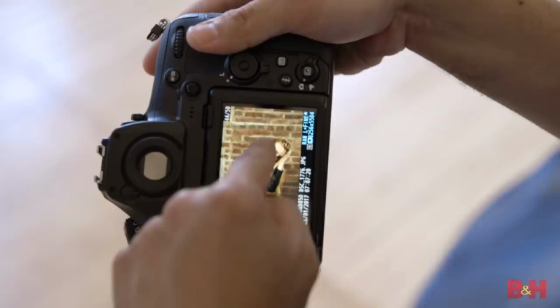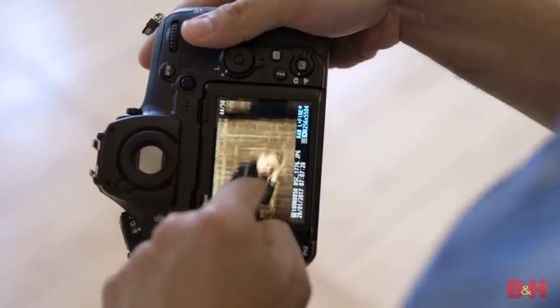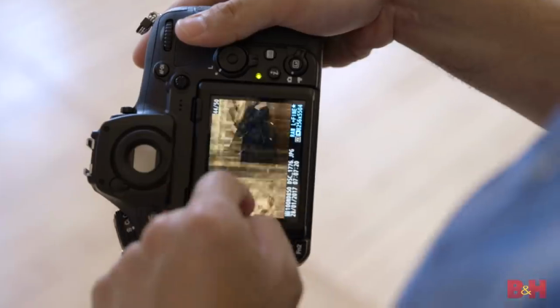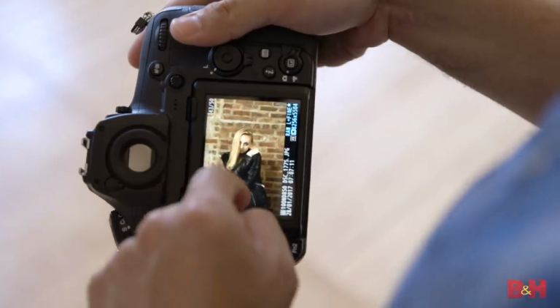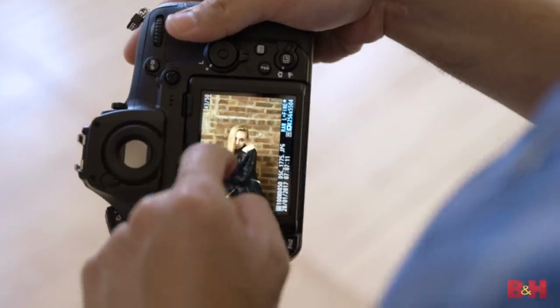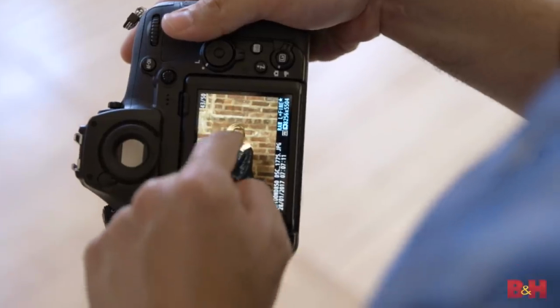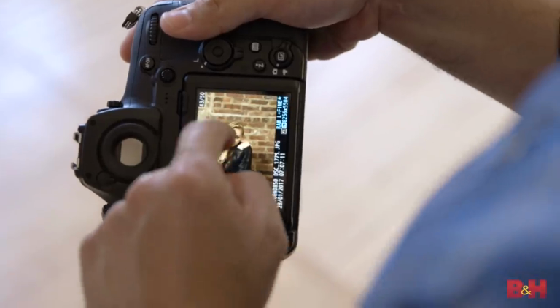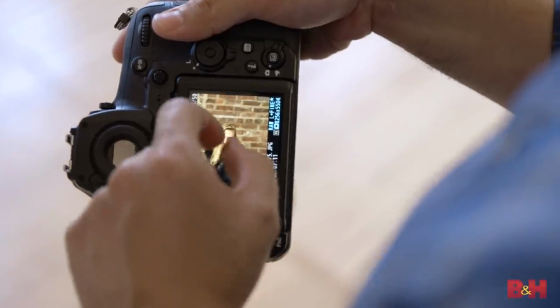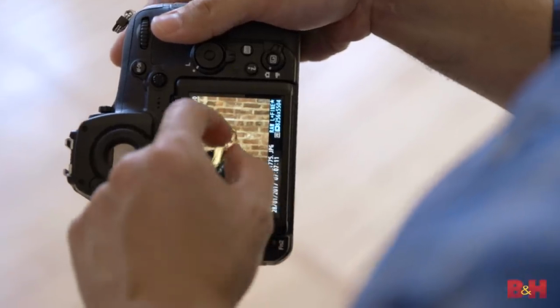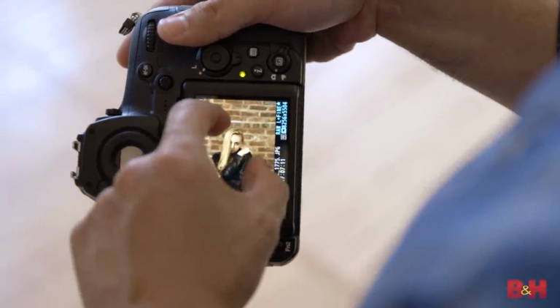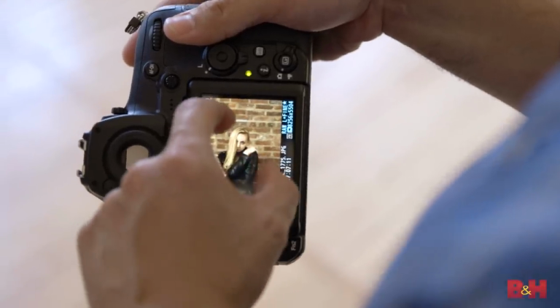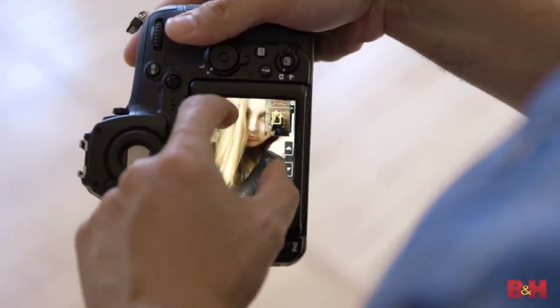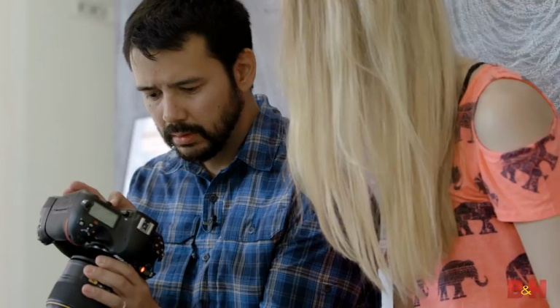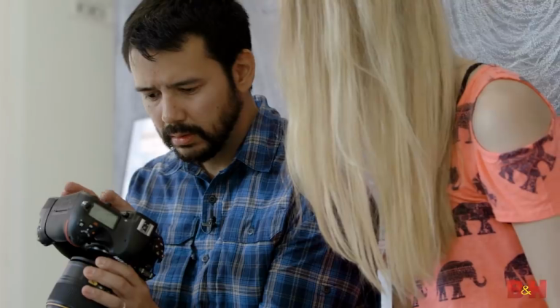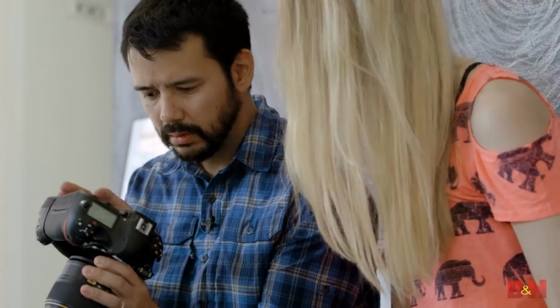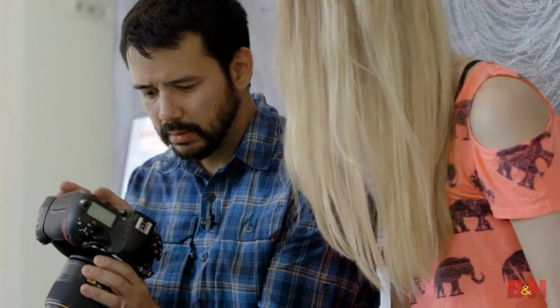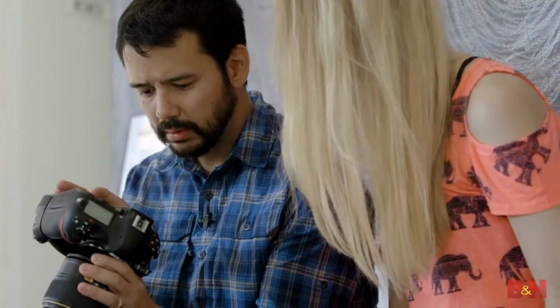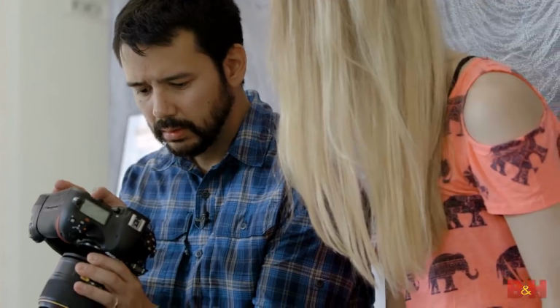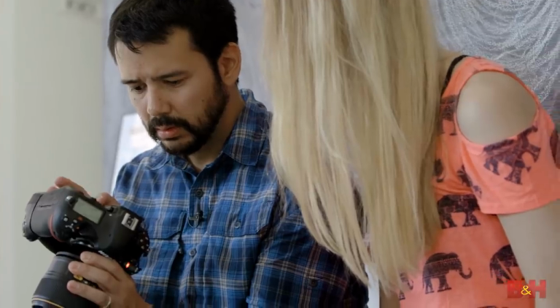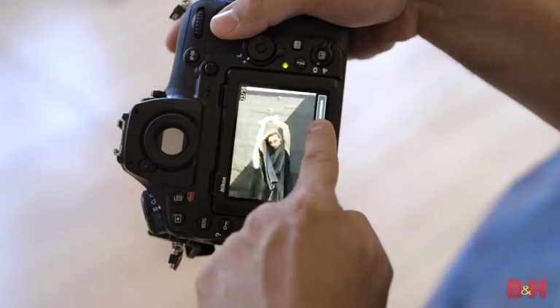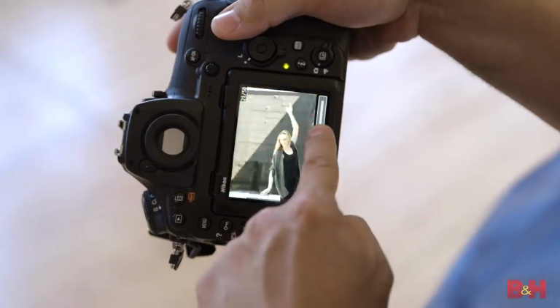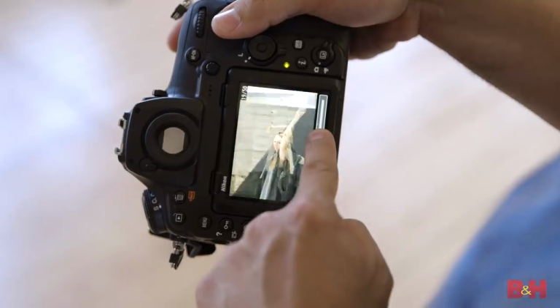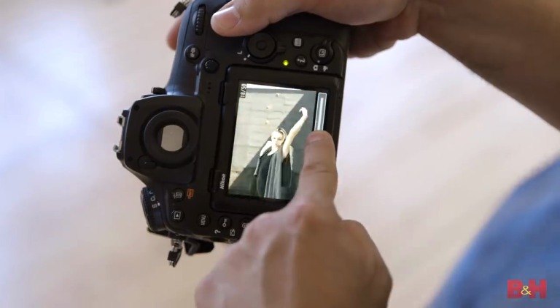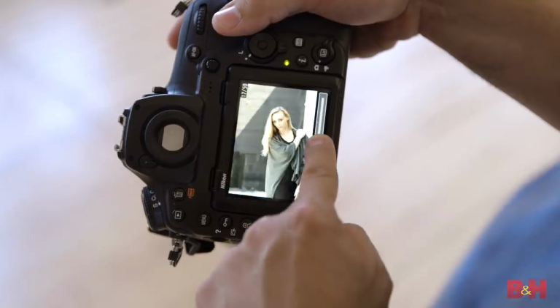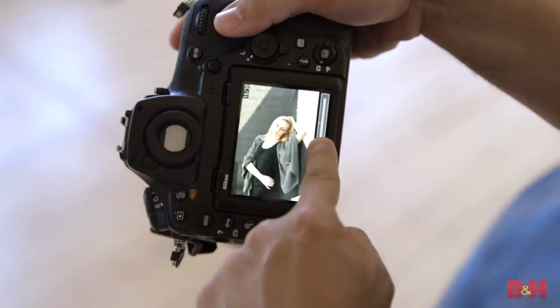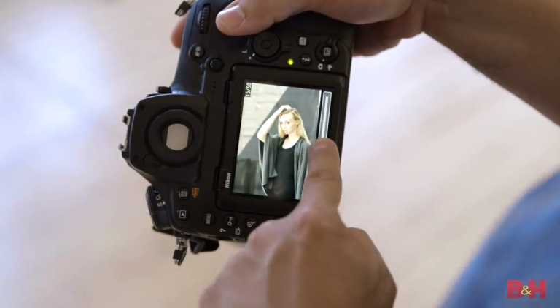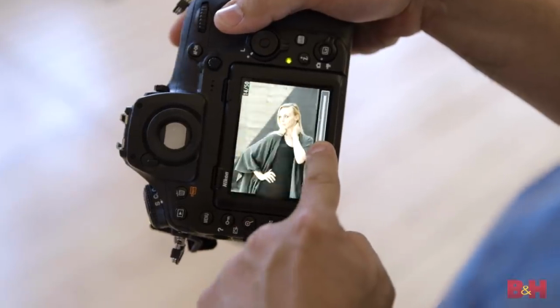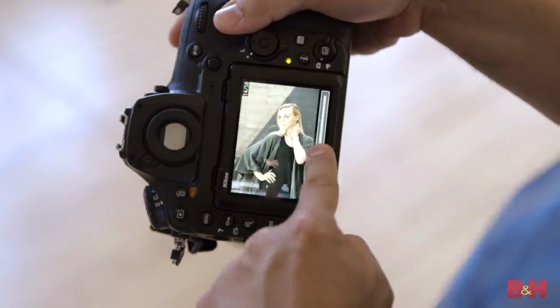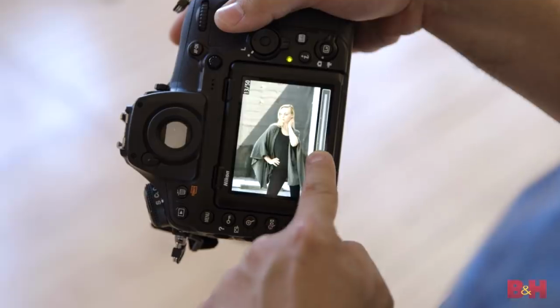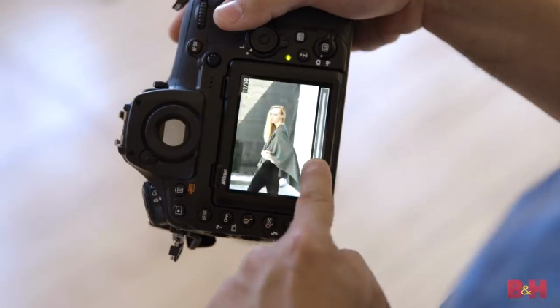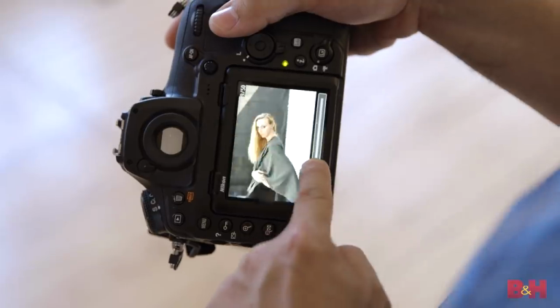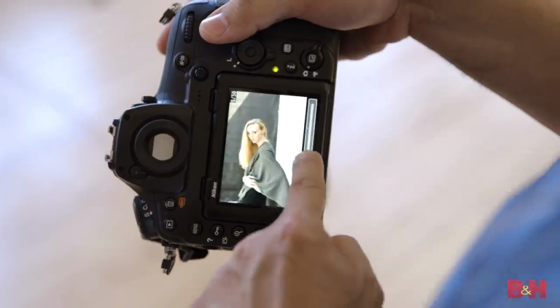I love the camera's touch screen. Just like on the D5, you can scroll through your photos using the edge of the screen.